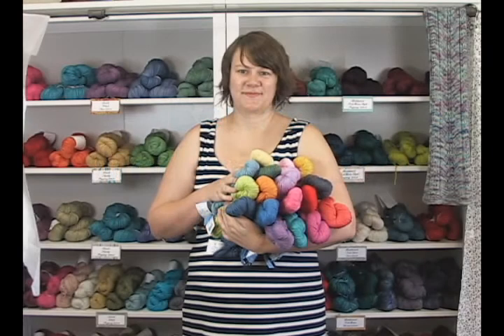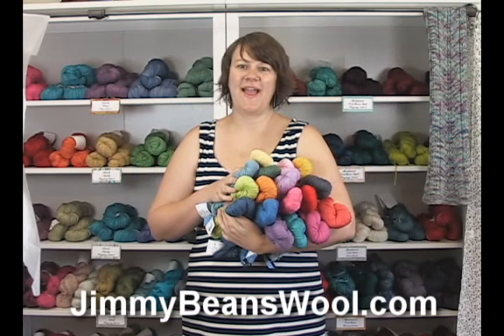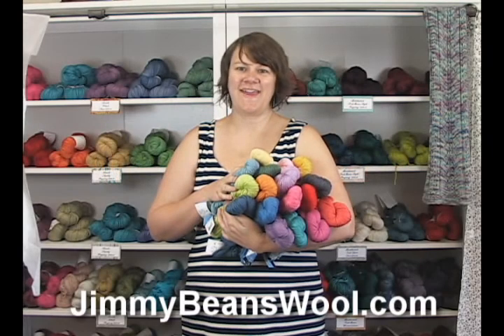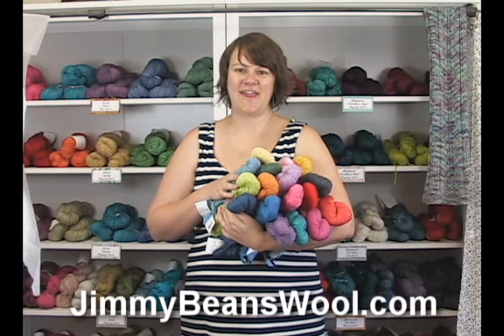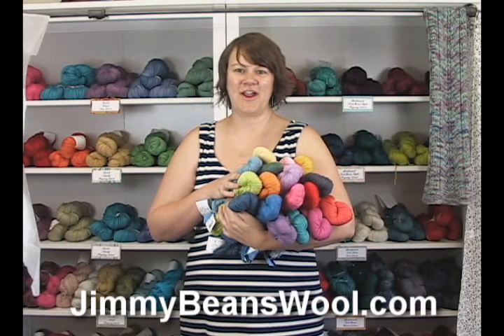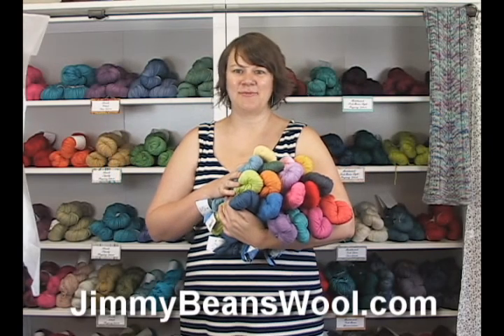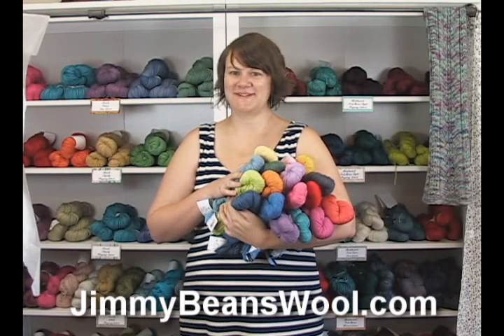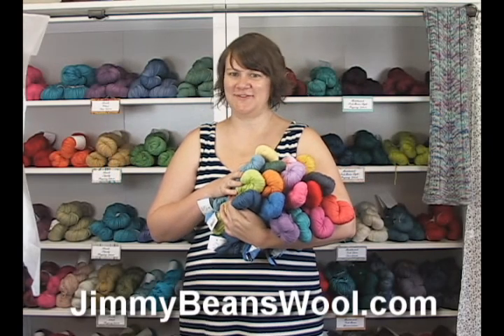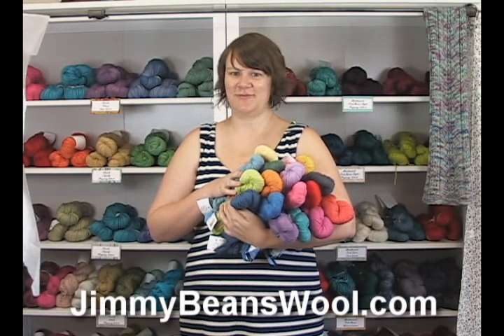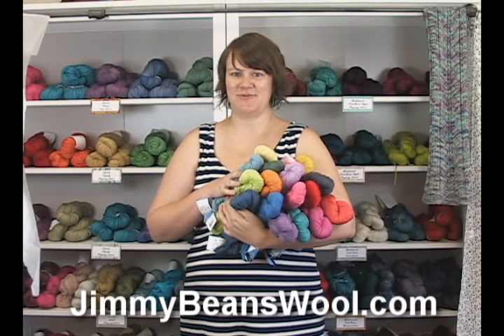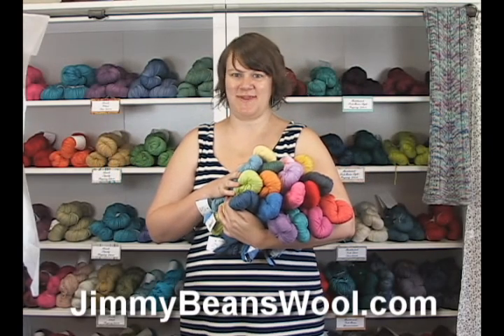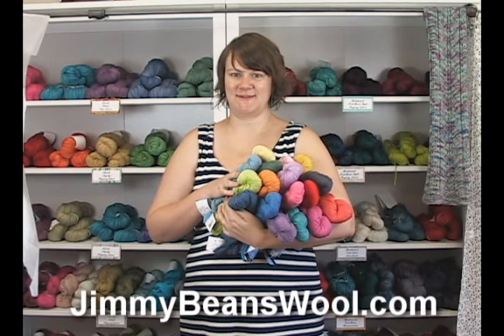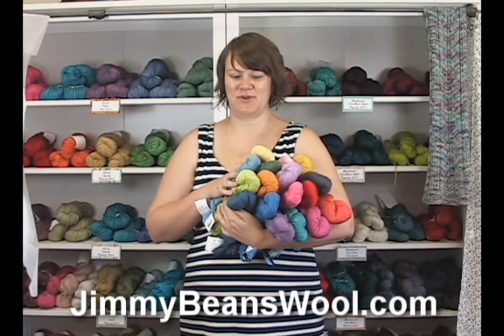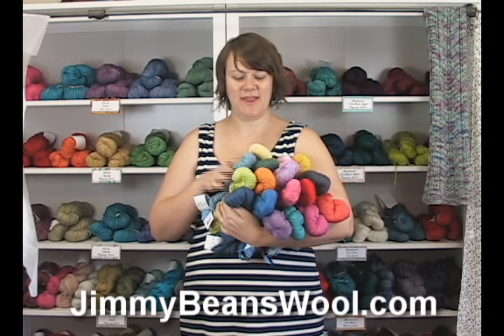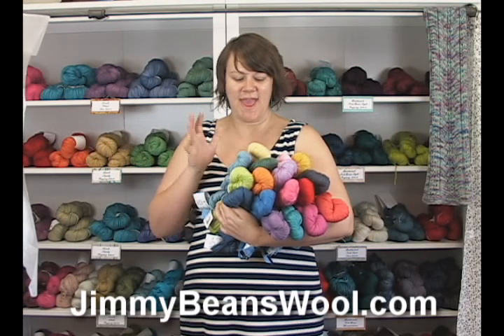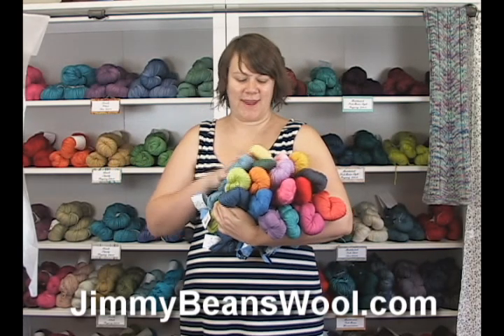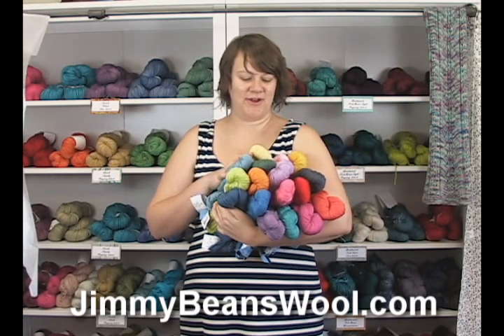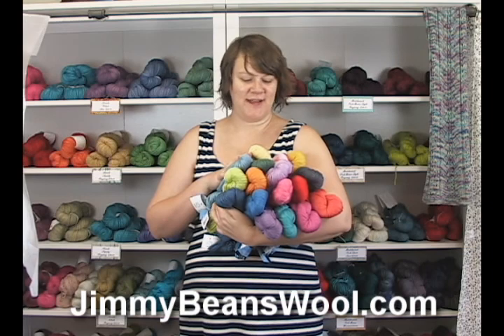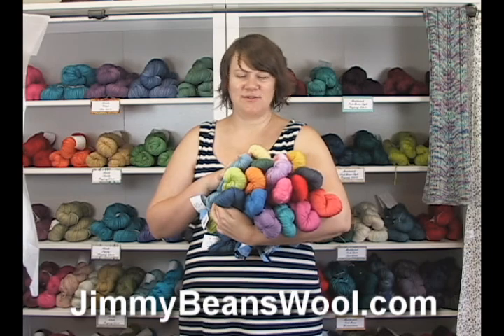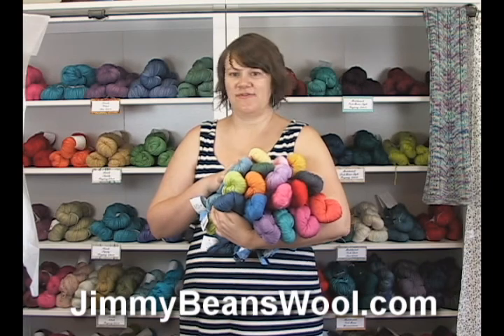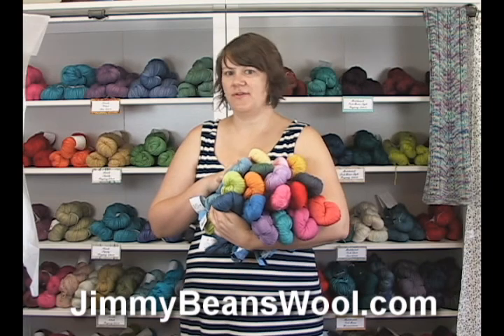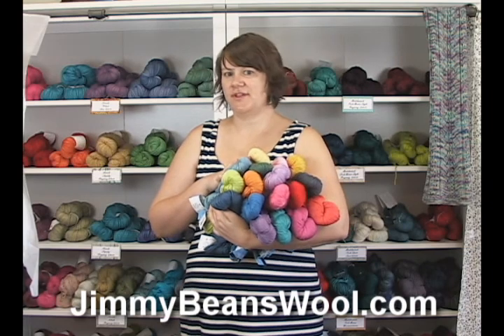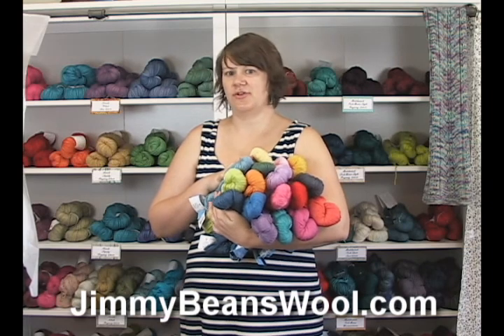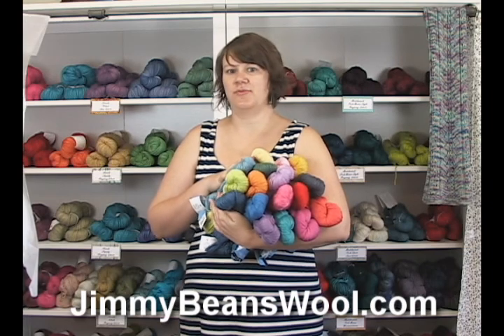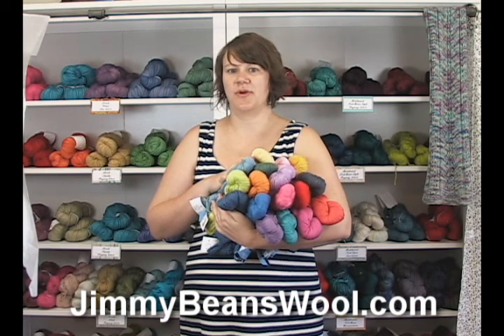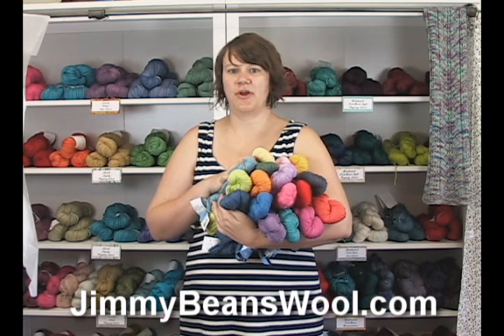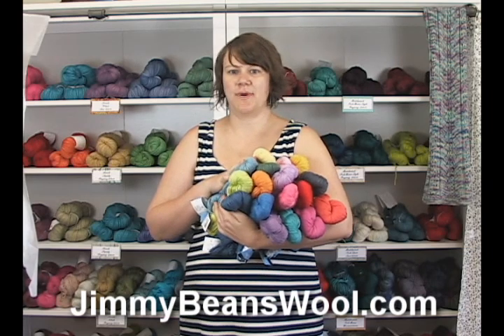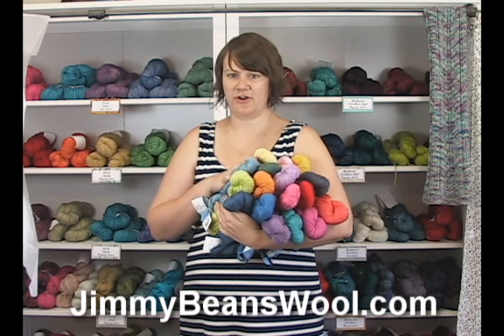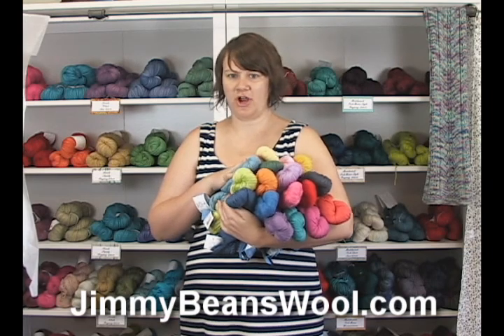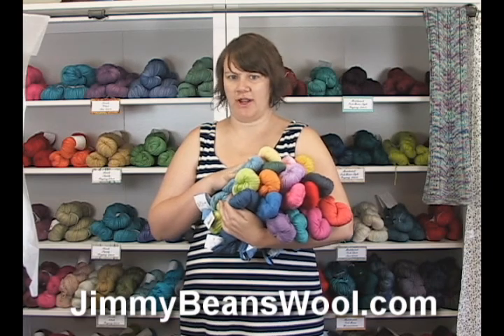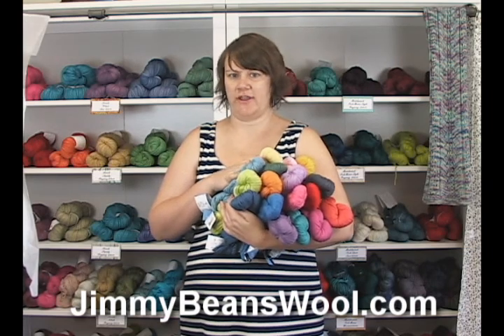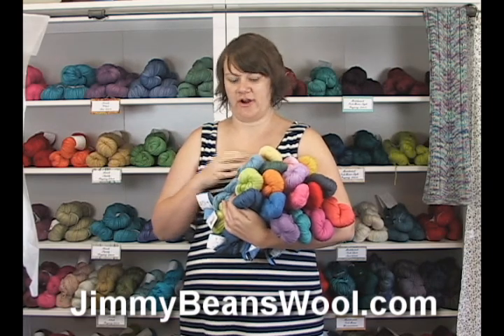Hi there, I'm Kristen from Jimmy Beans Wool, and I'm here today to review the new Barroco Modern Cotton yarn.